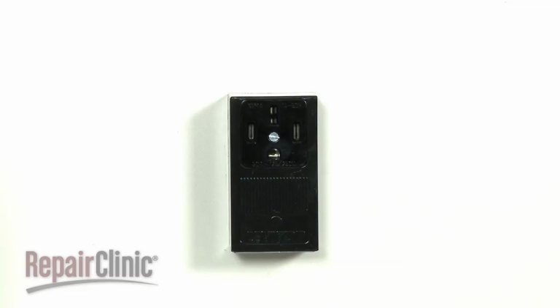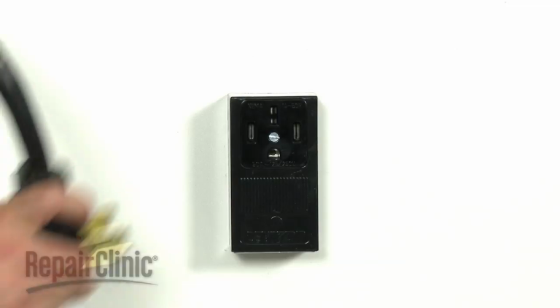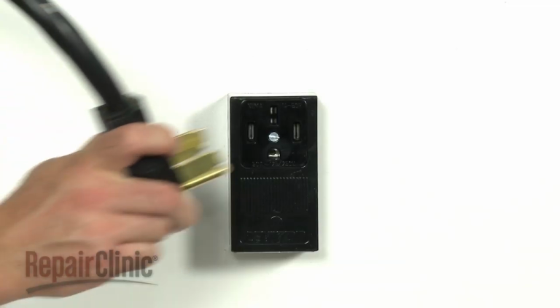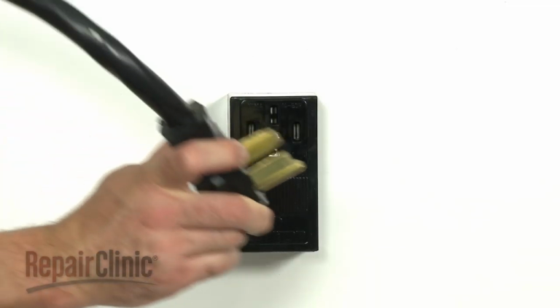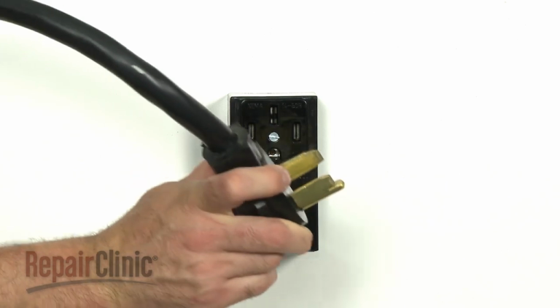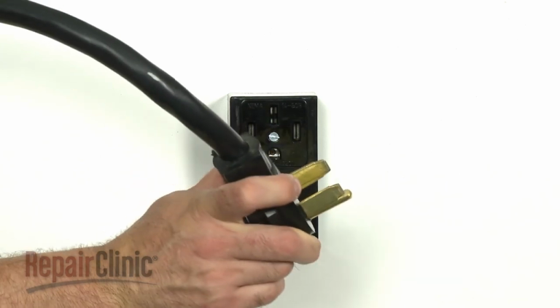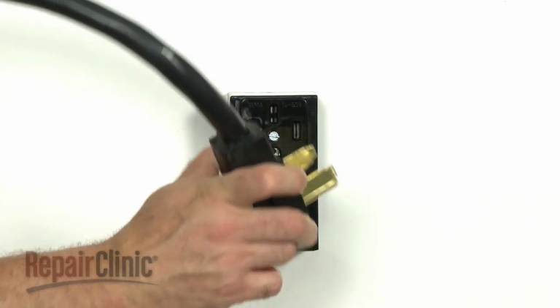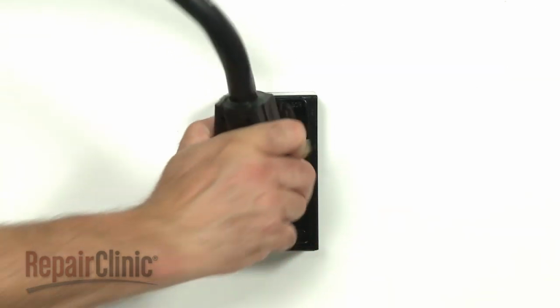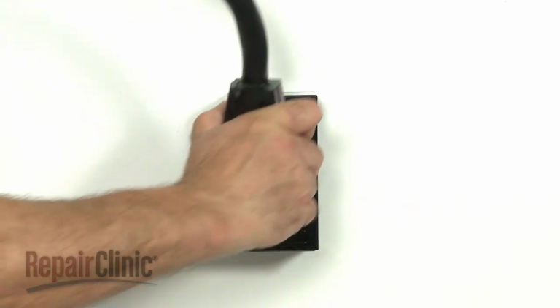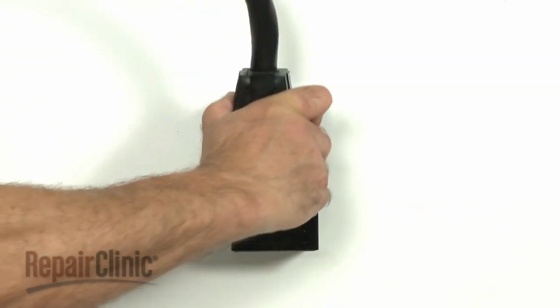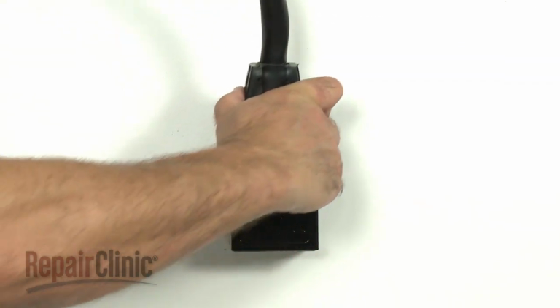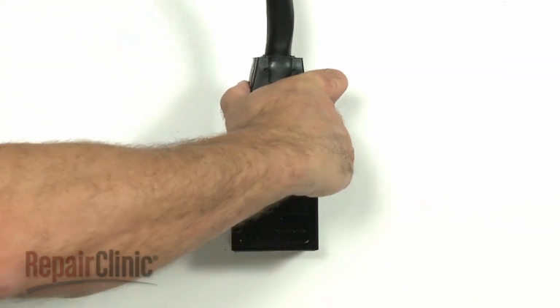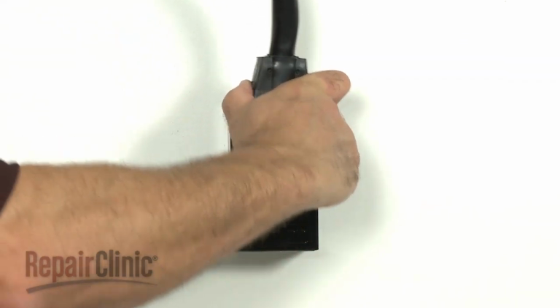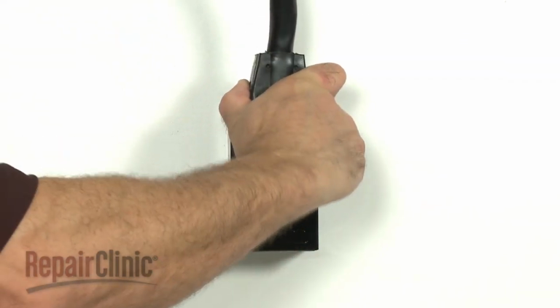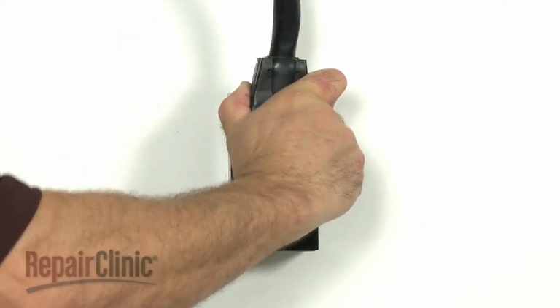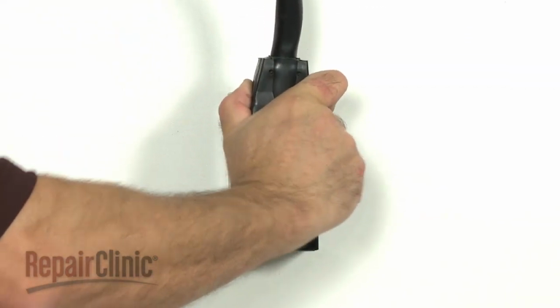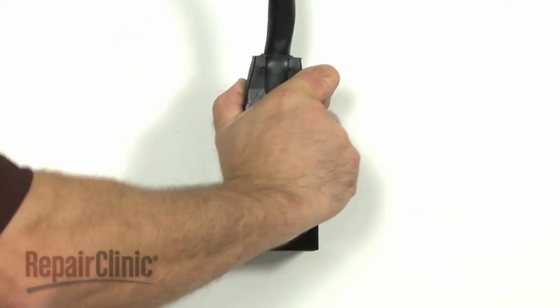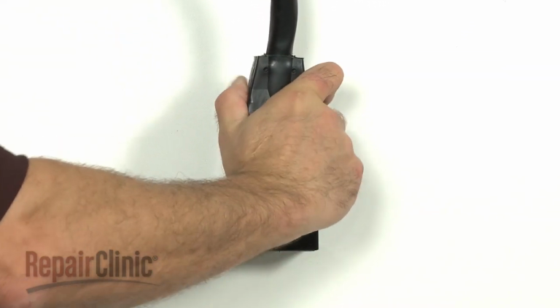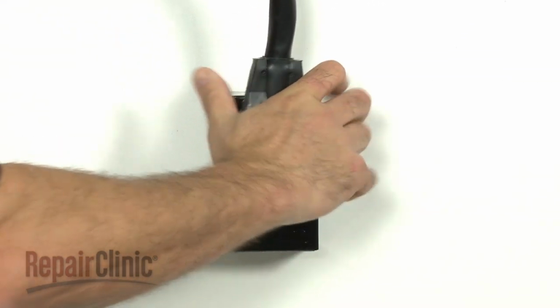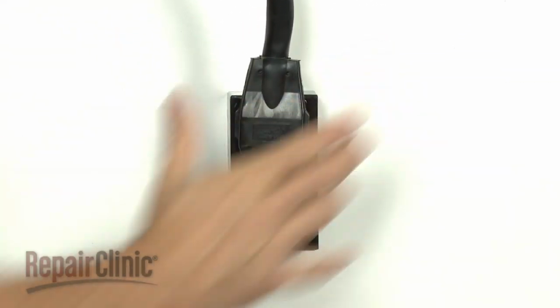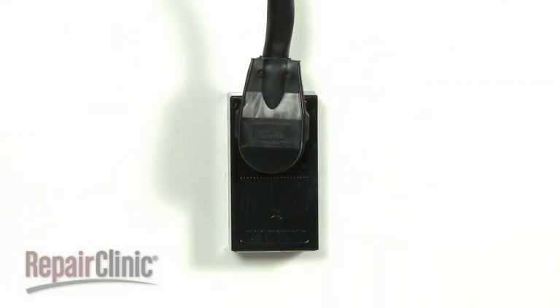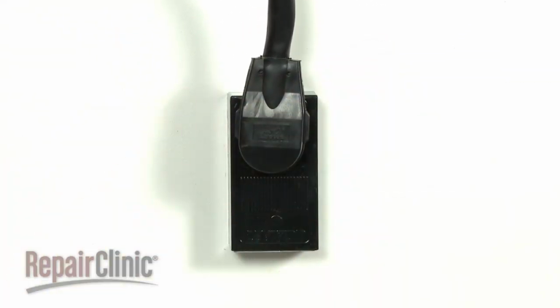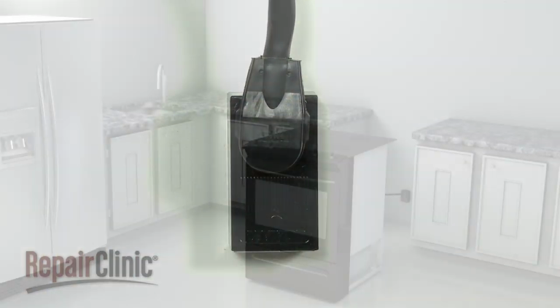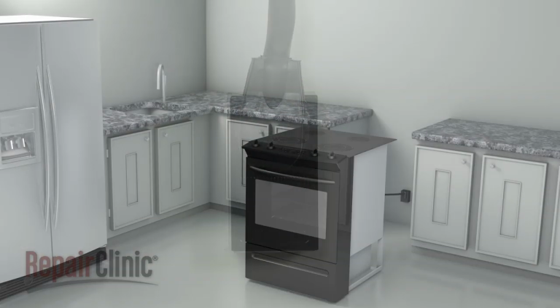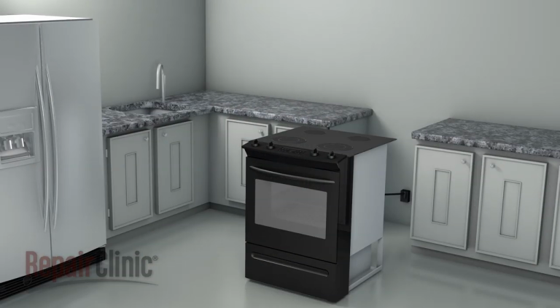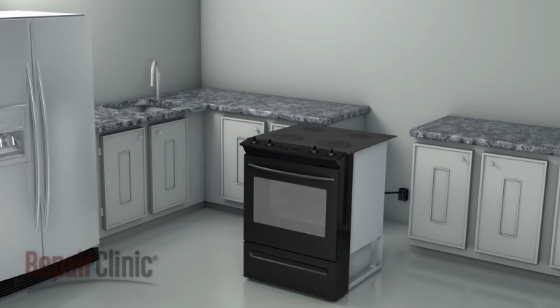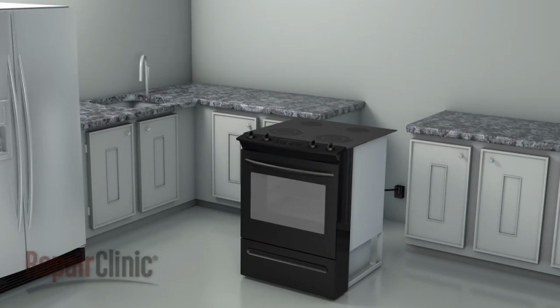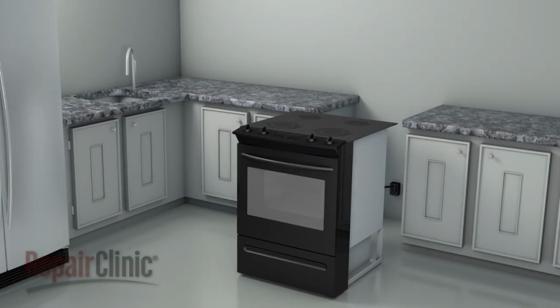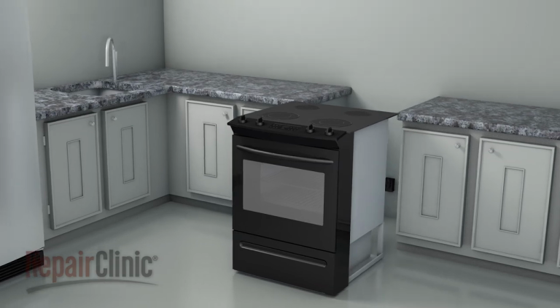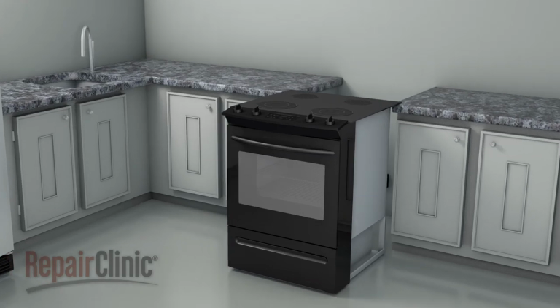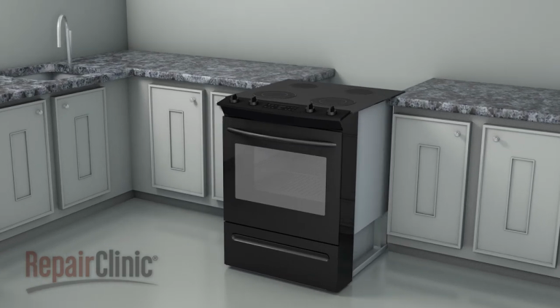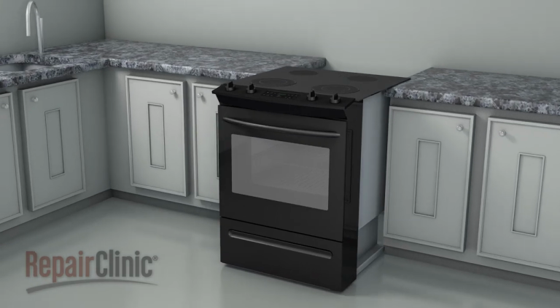With the repair completed, plug the power cord back in and carefully slide the range back into place.